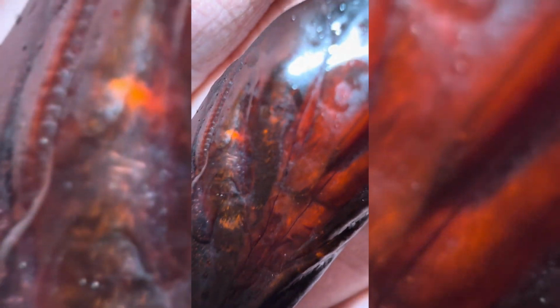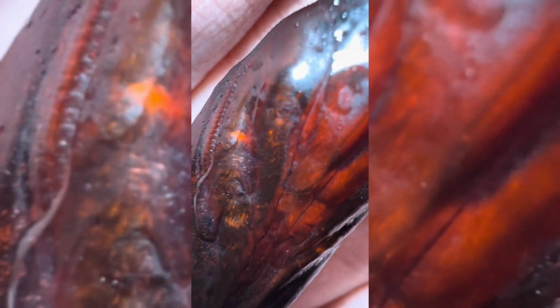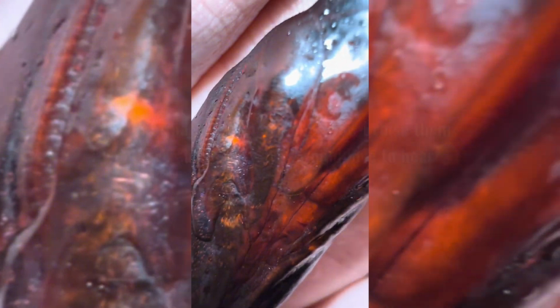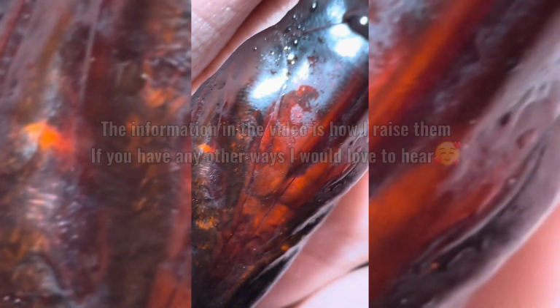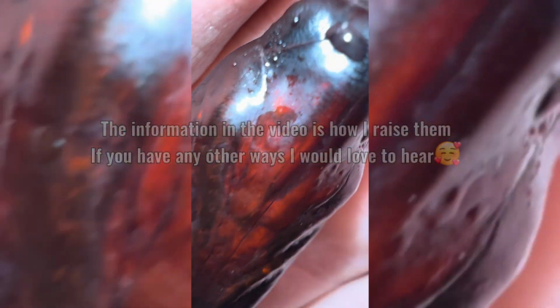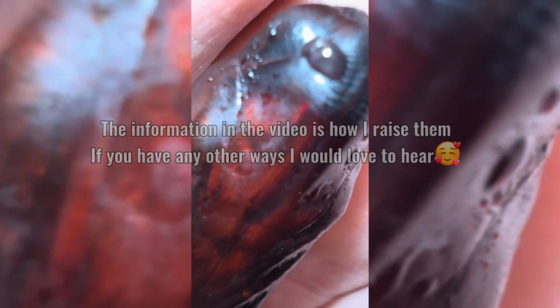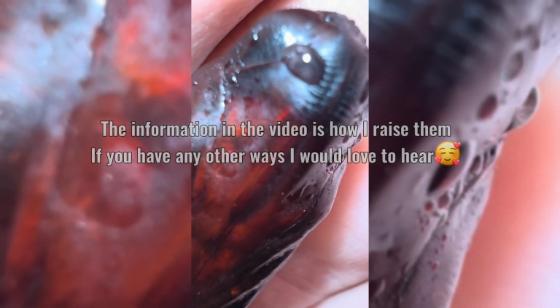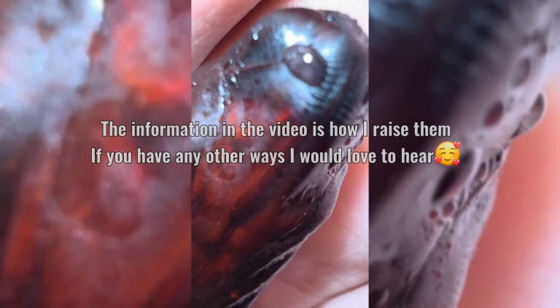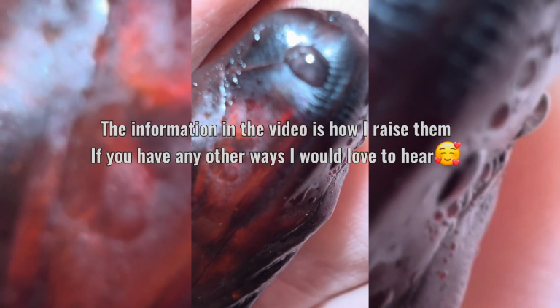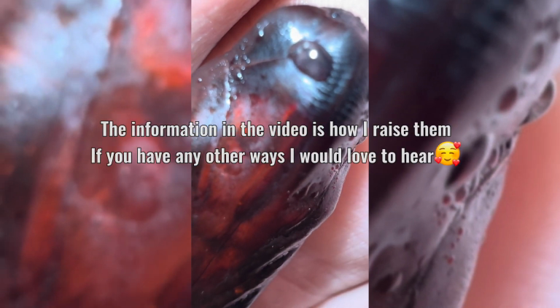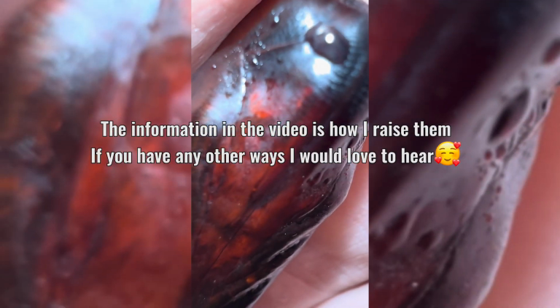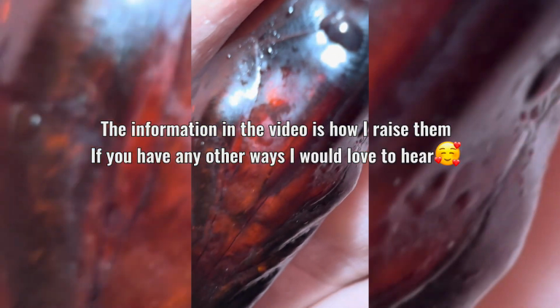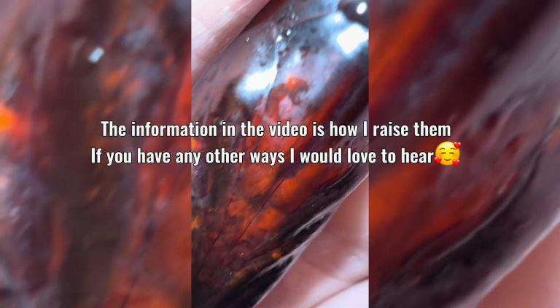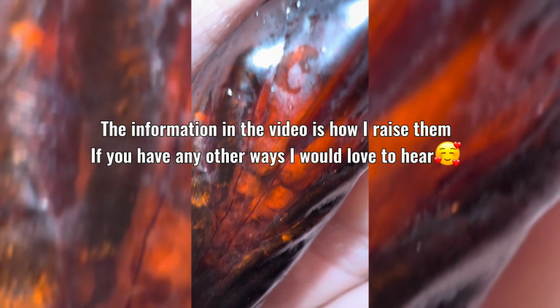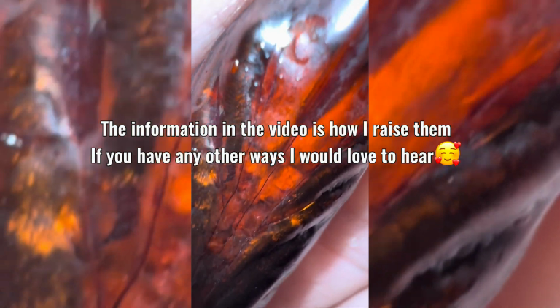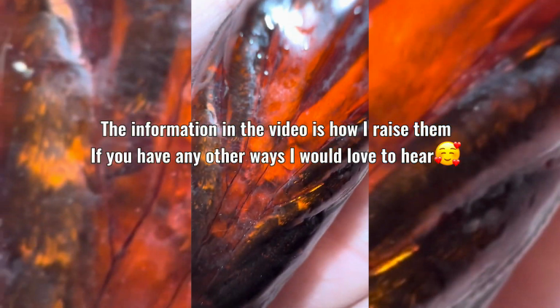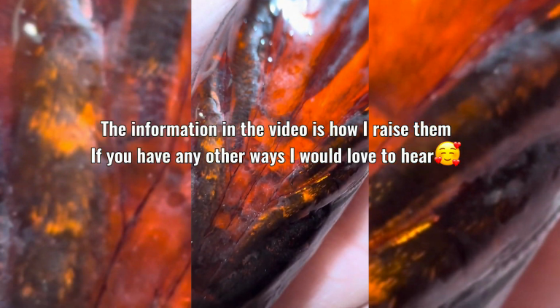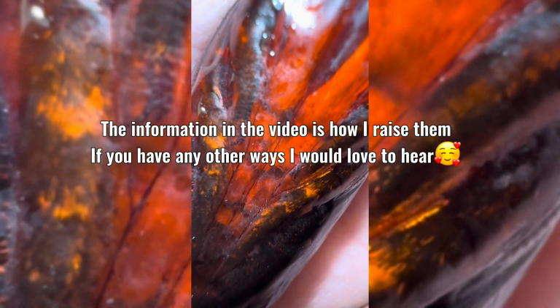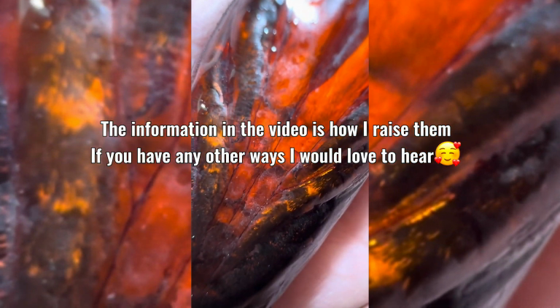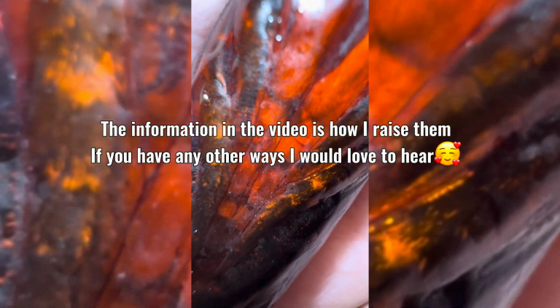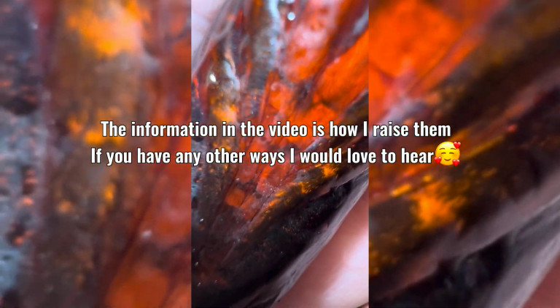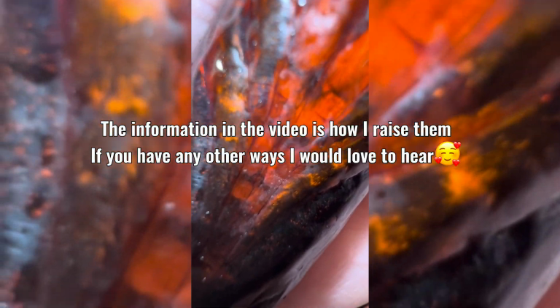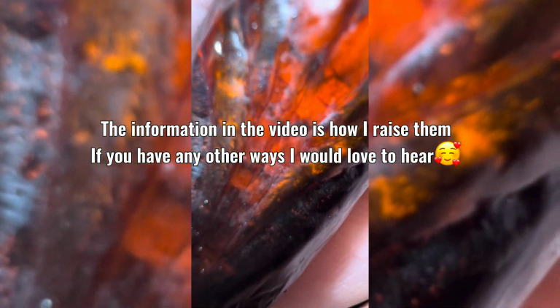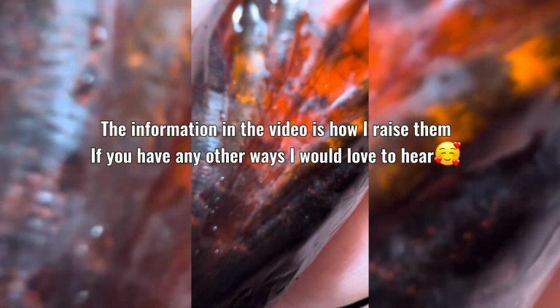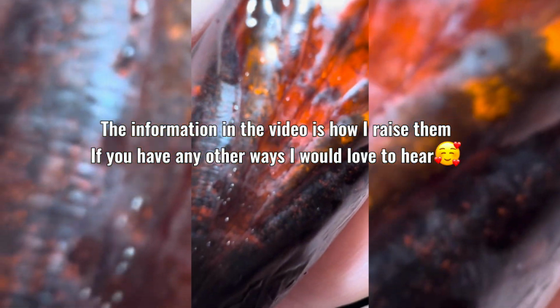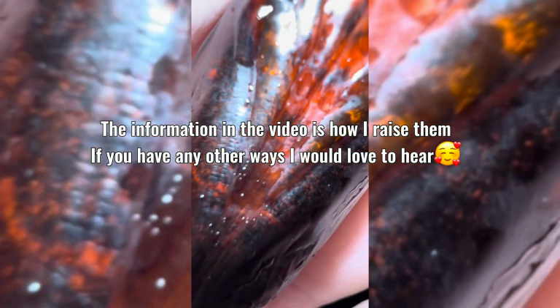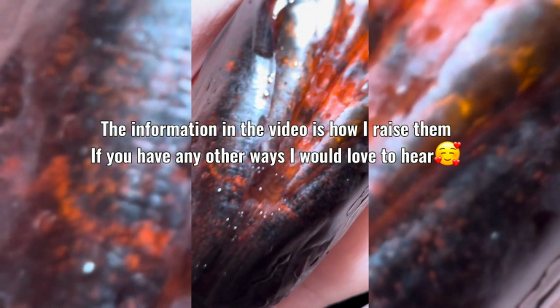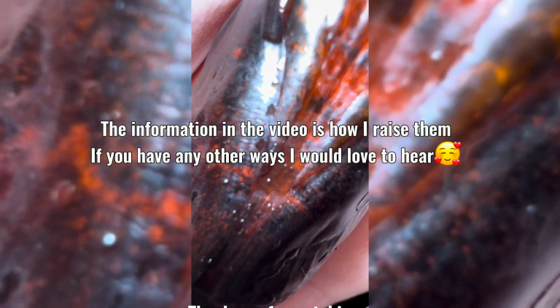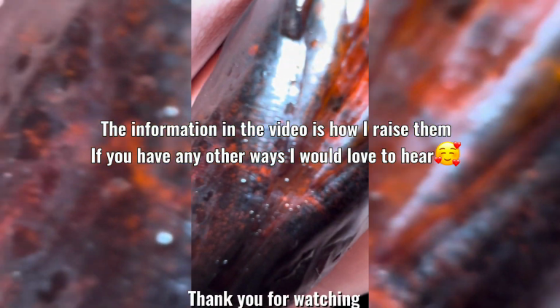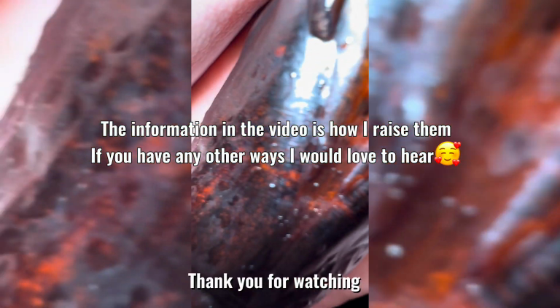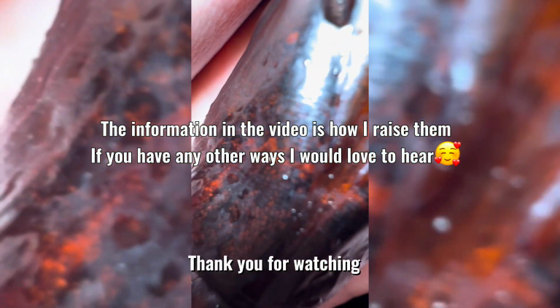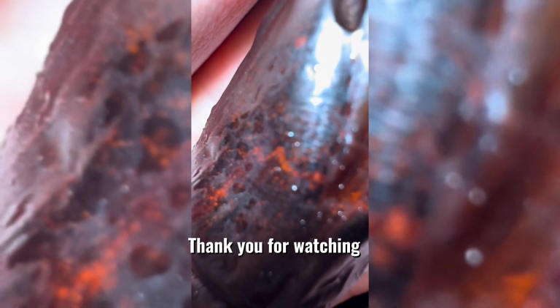The information in the video is how I raise them. If you have any other ways, I would love to hear. Thank you for watching.